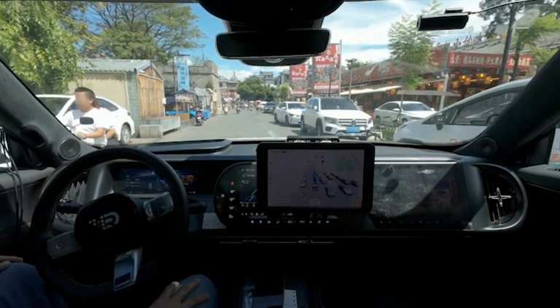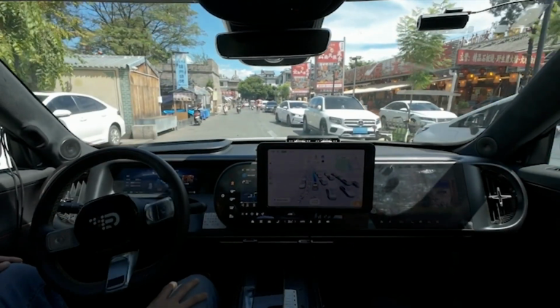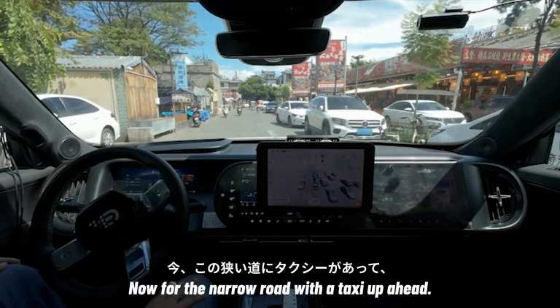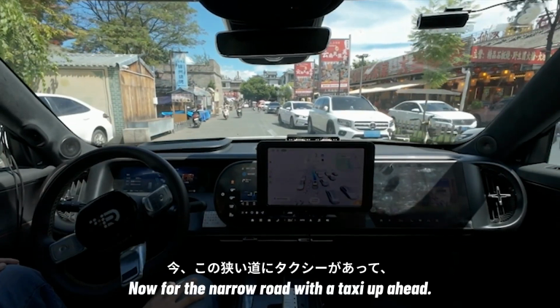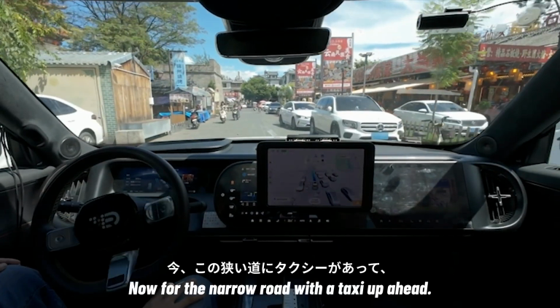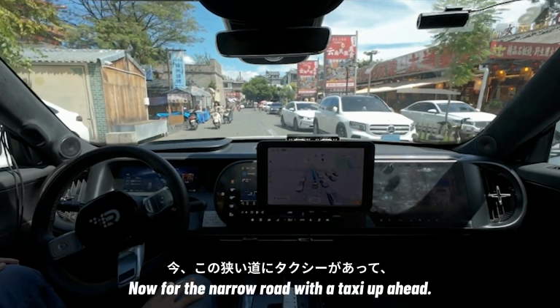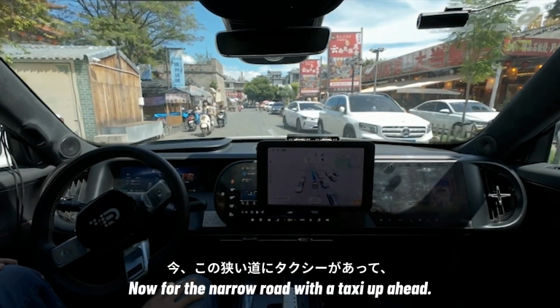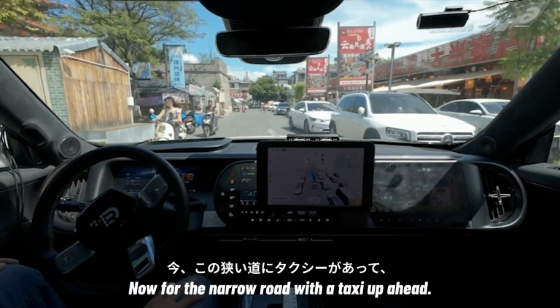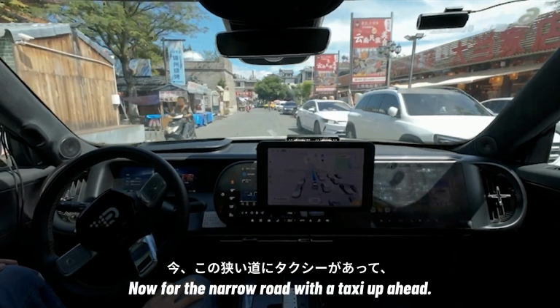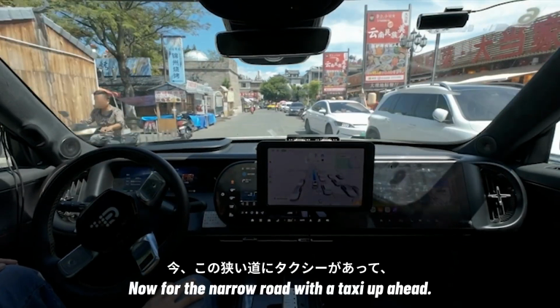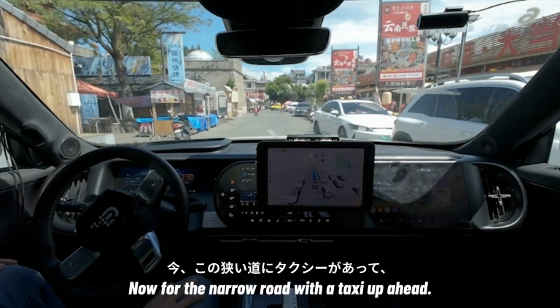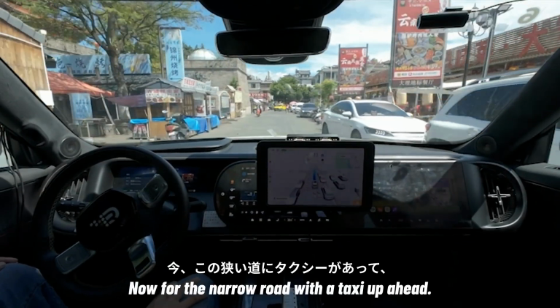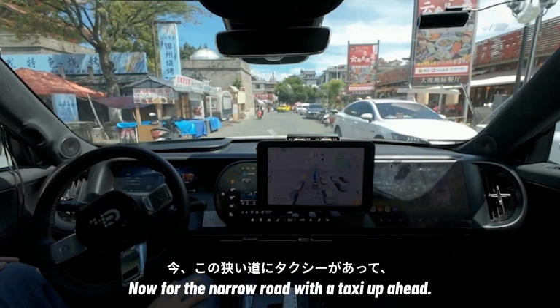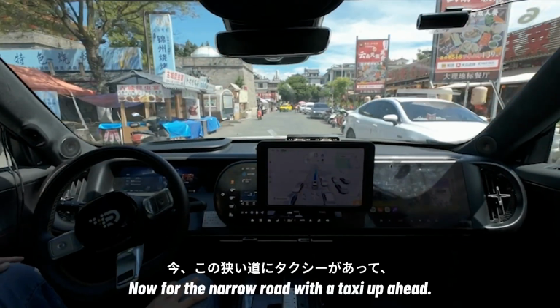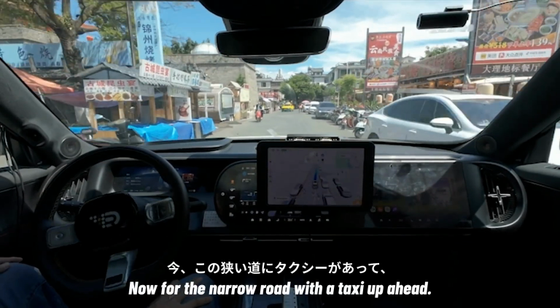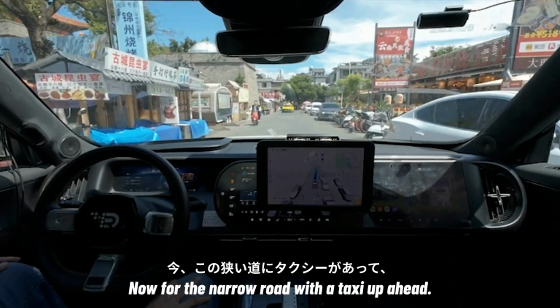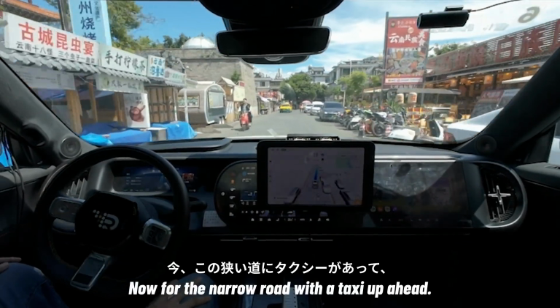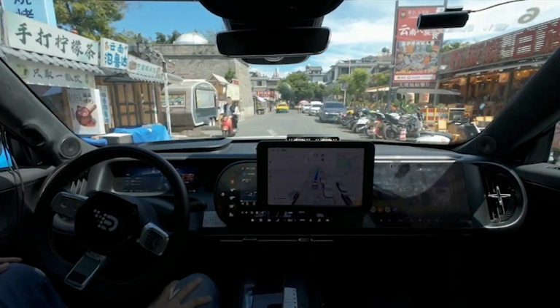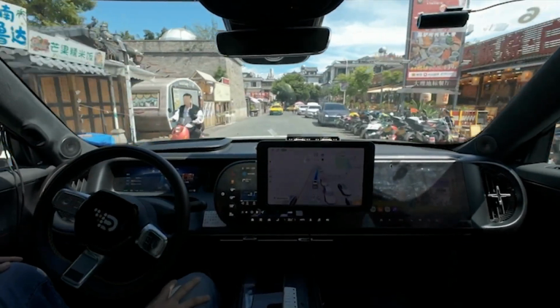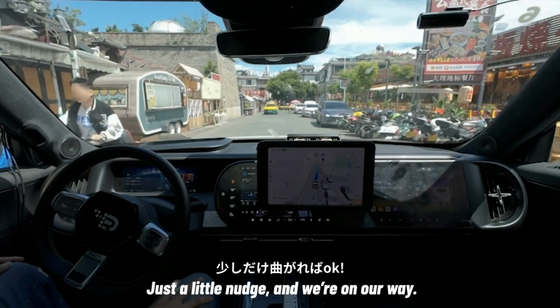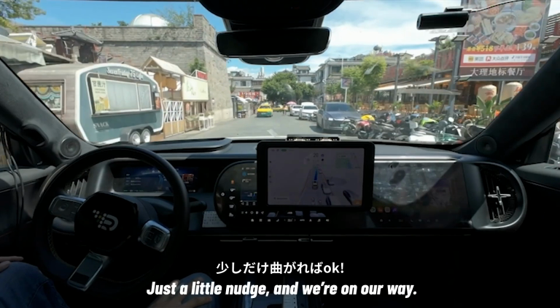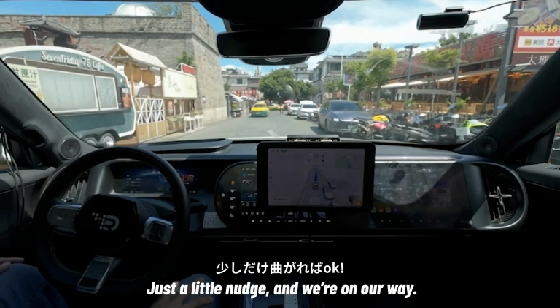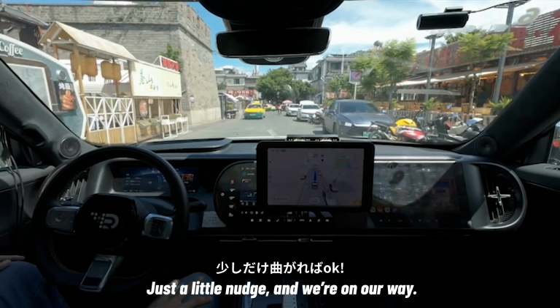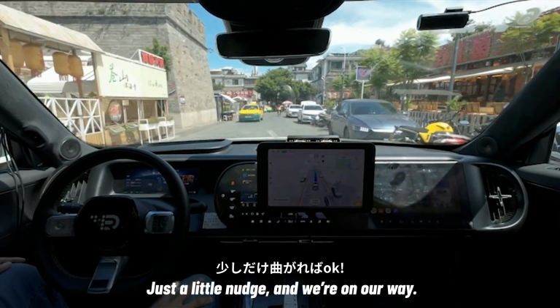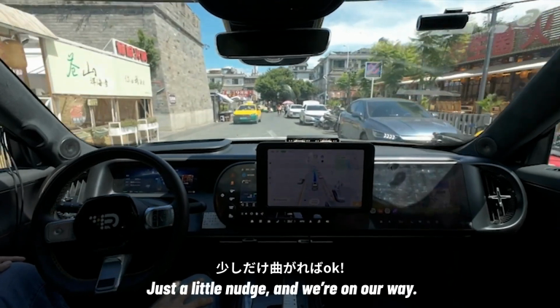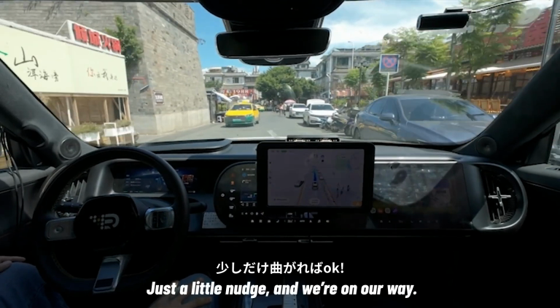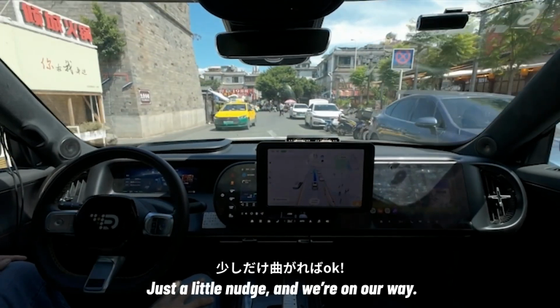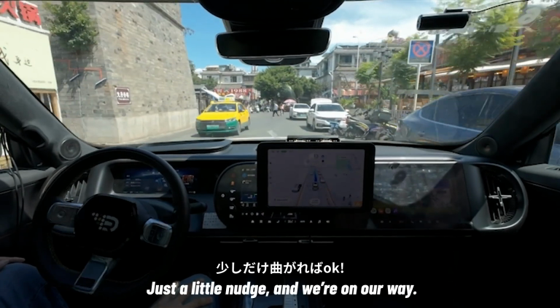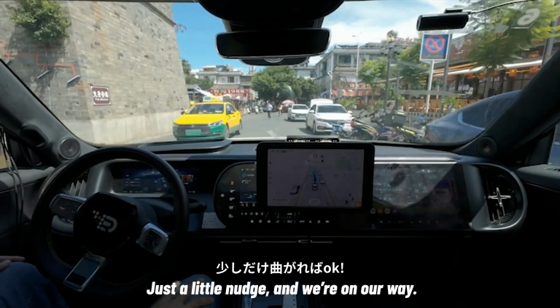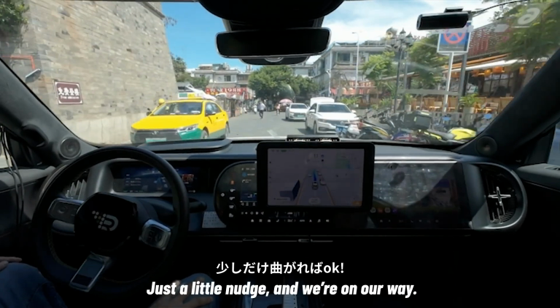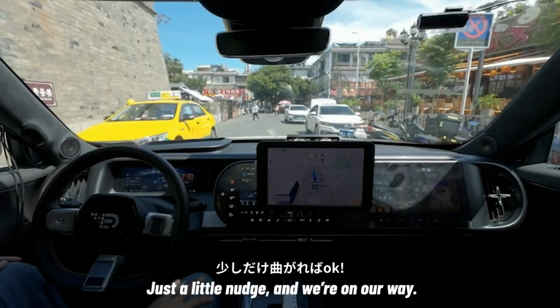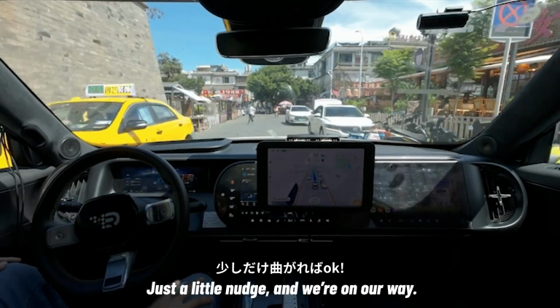Now for the narrow road with a taxi up ahead. Just a little nudge, and we're on our way.